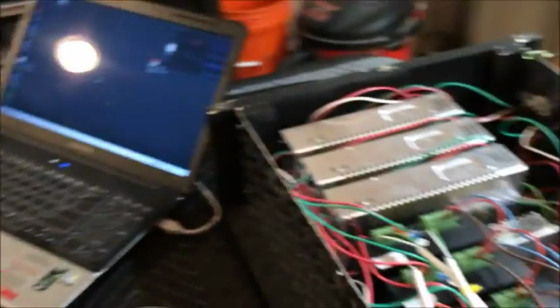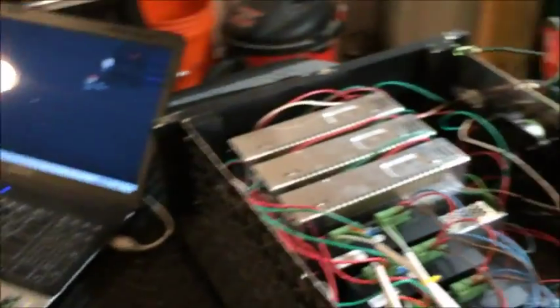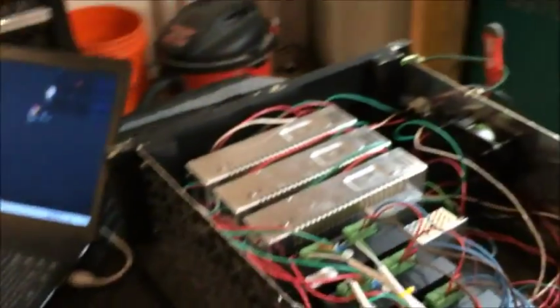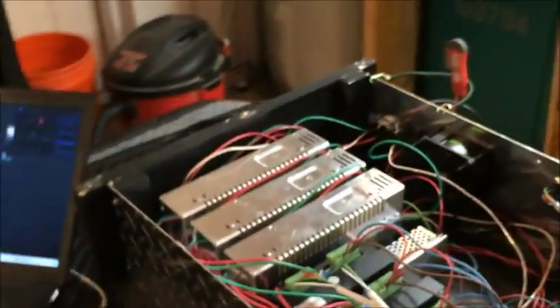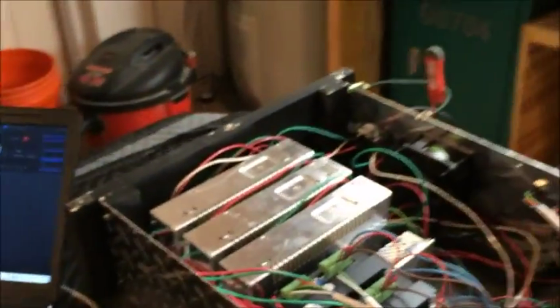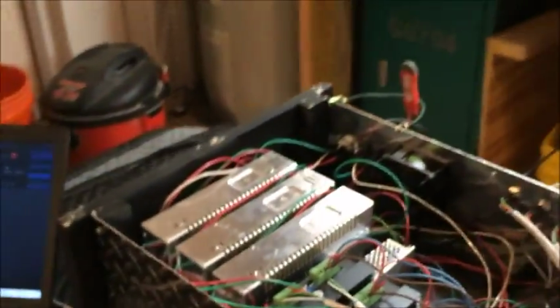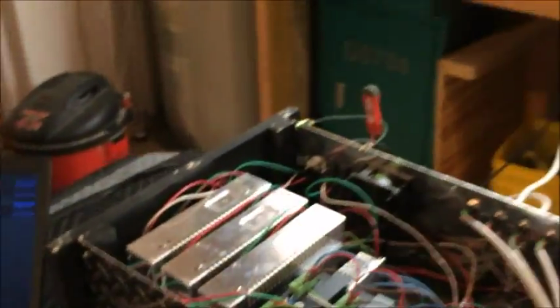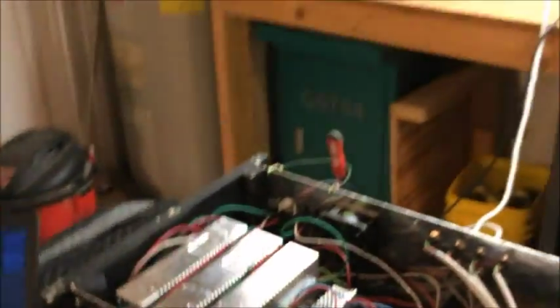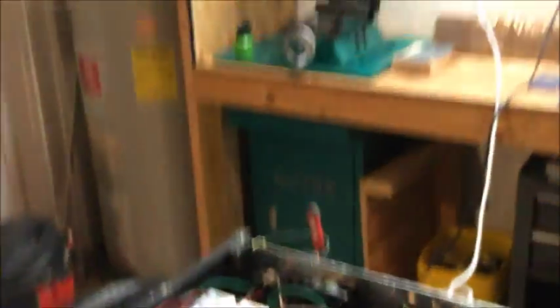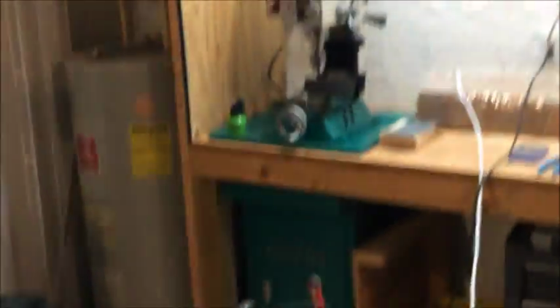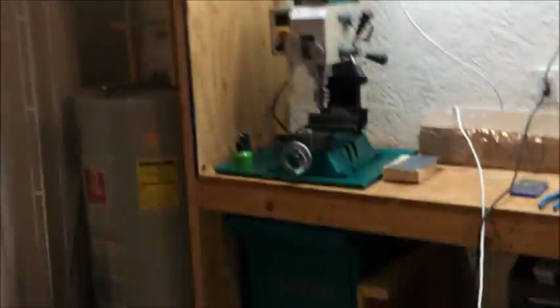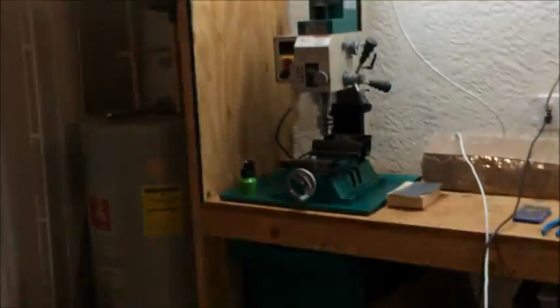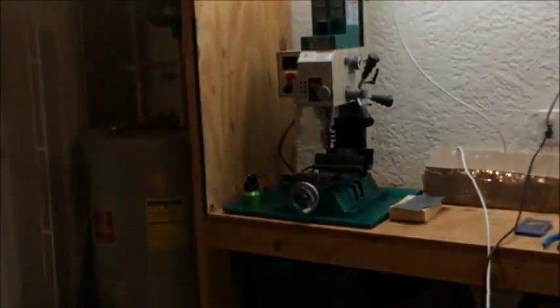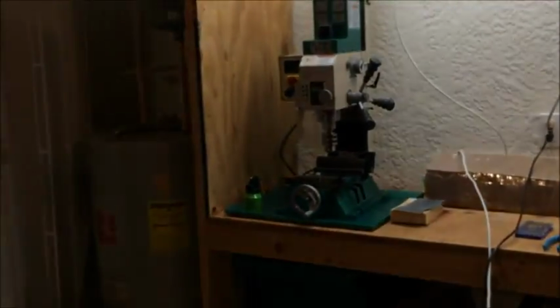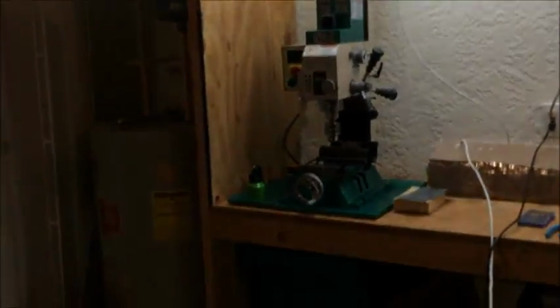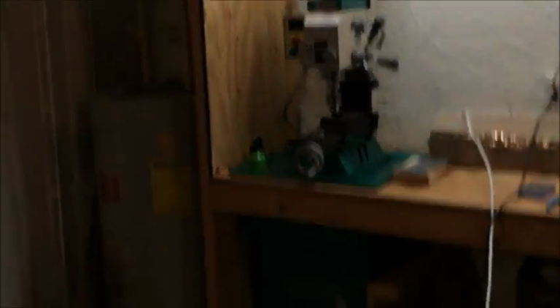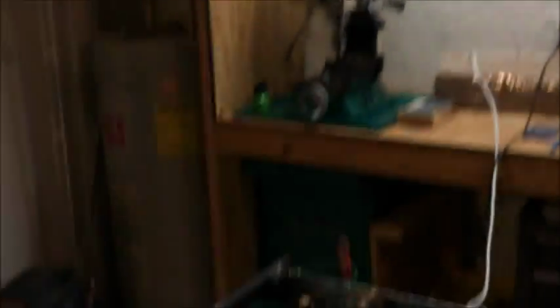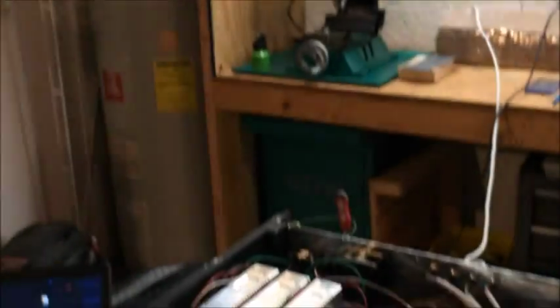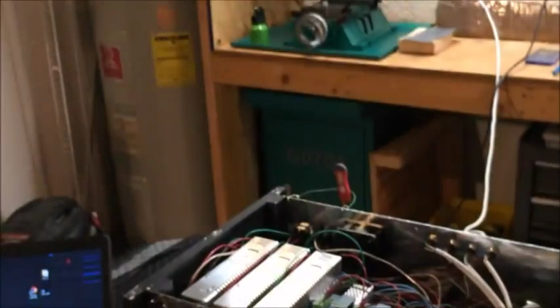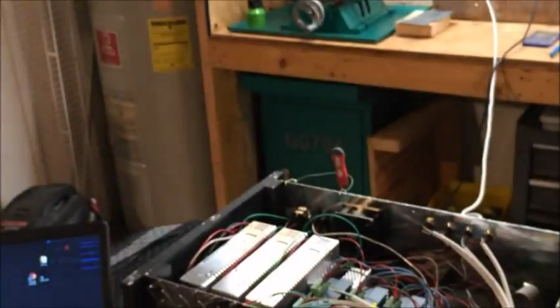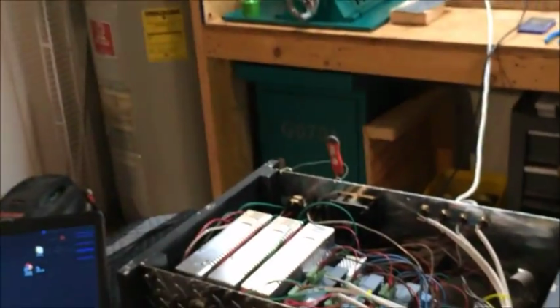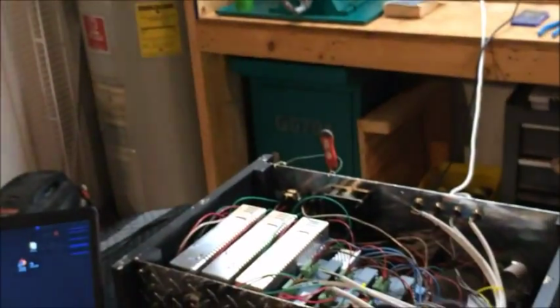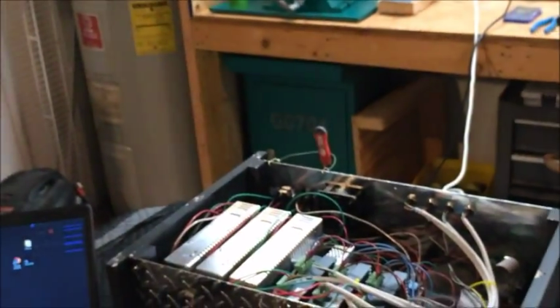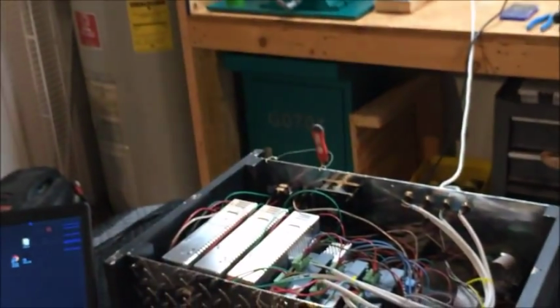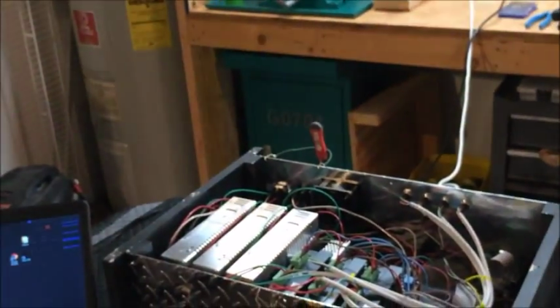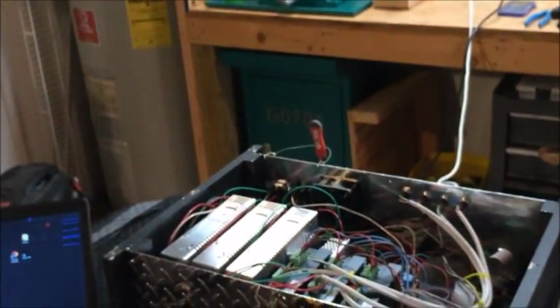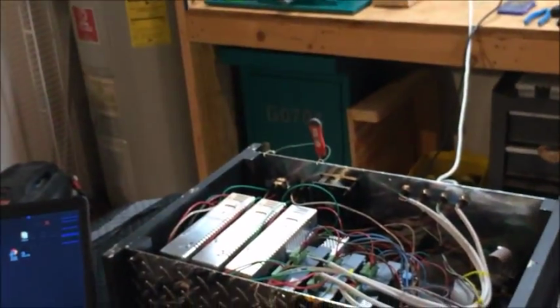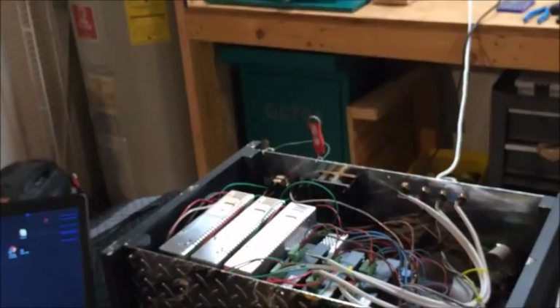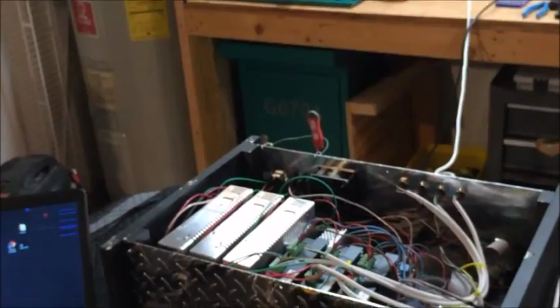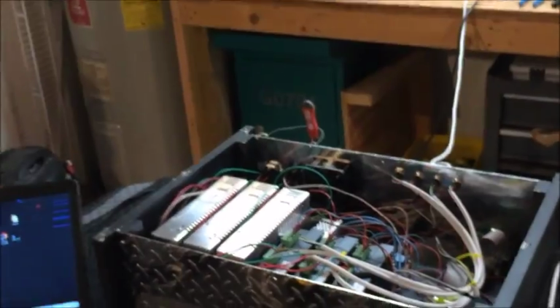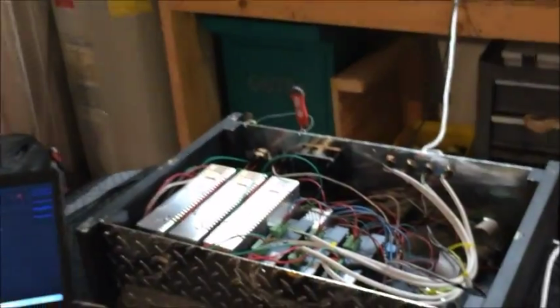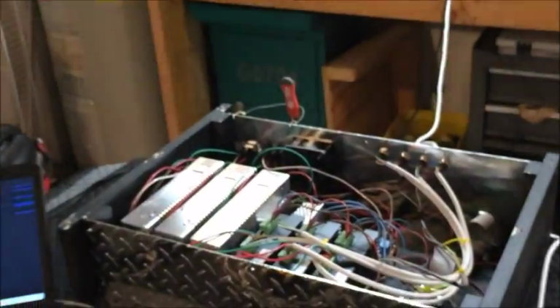Okay, let me power this thing up and give you a quick demo.